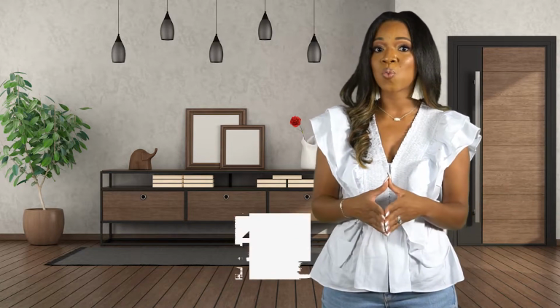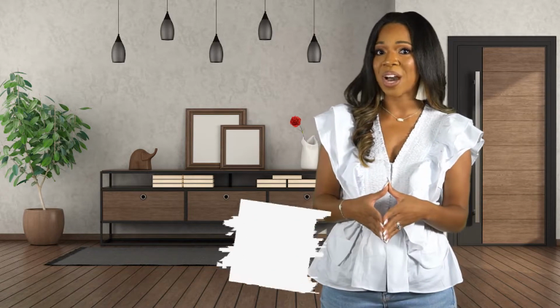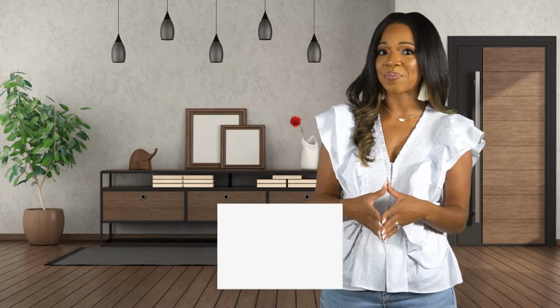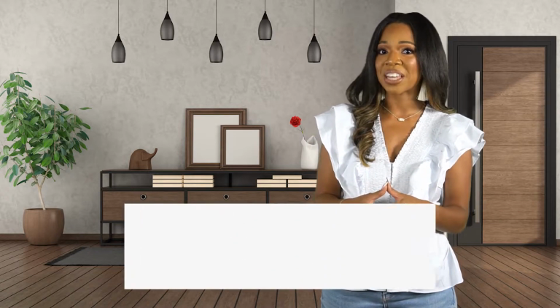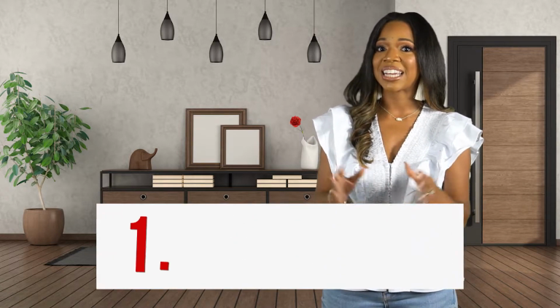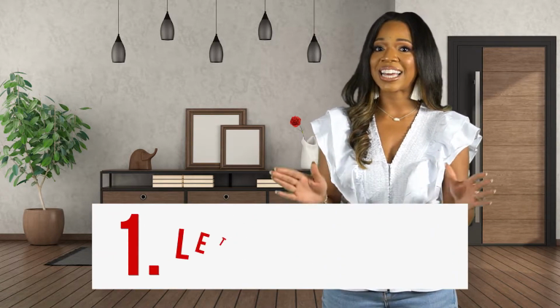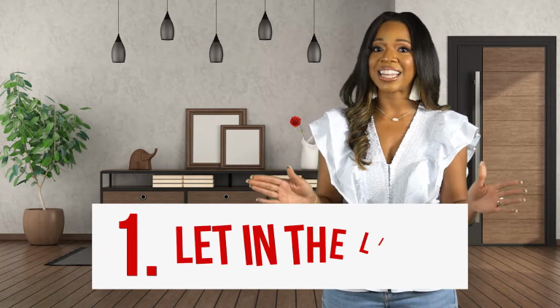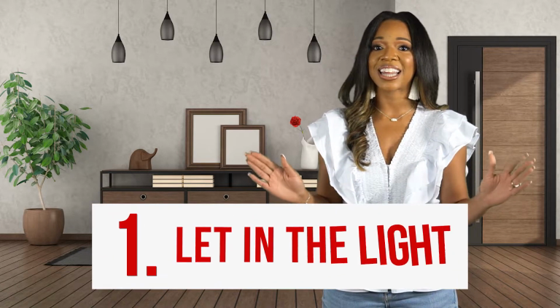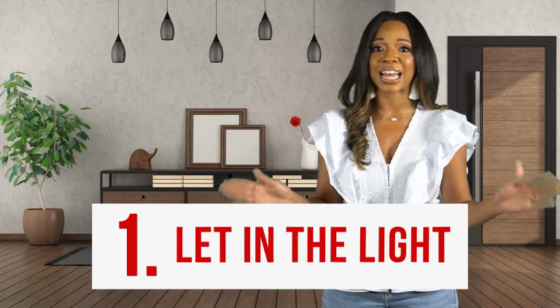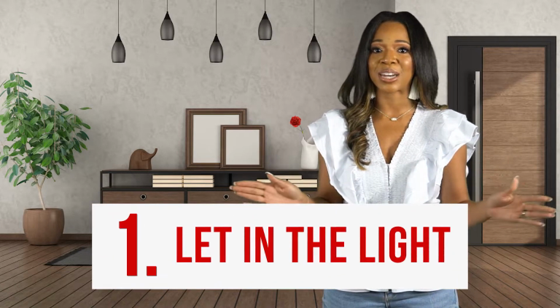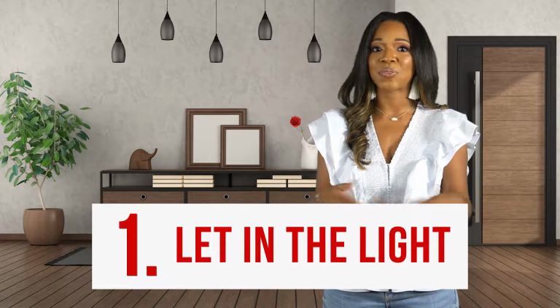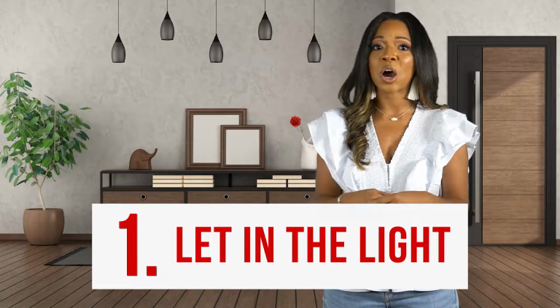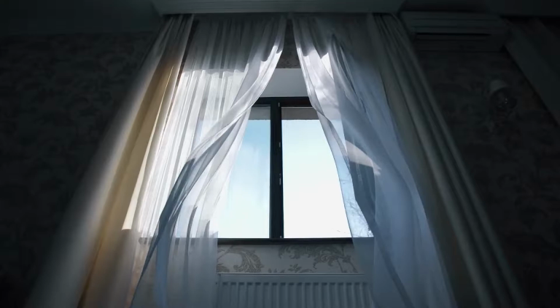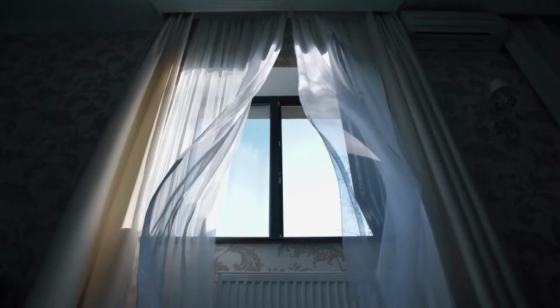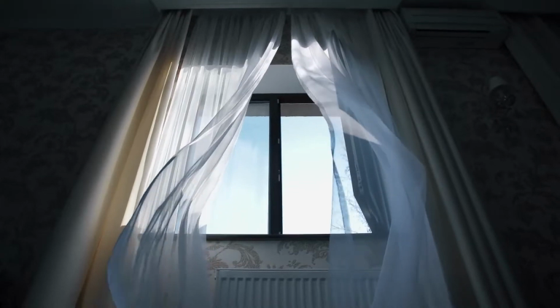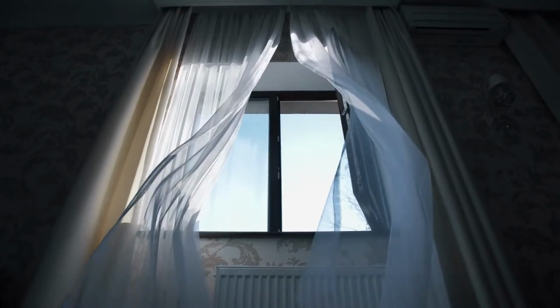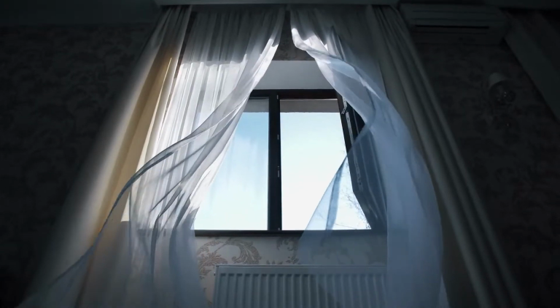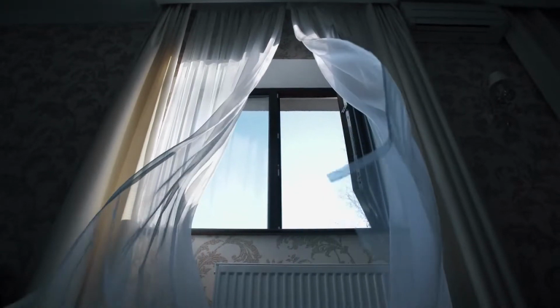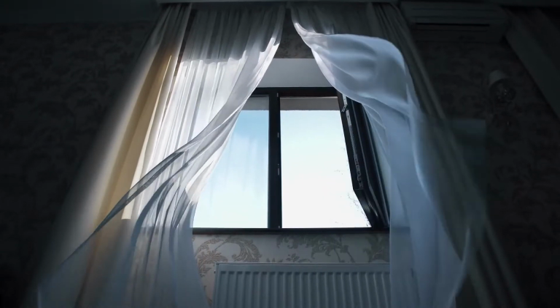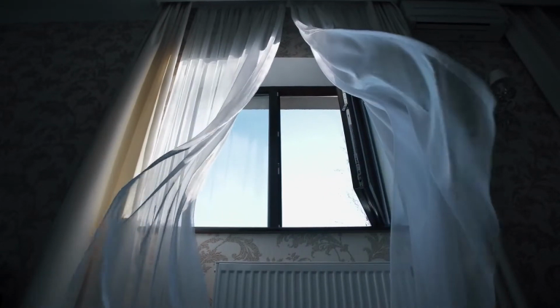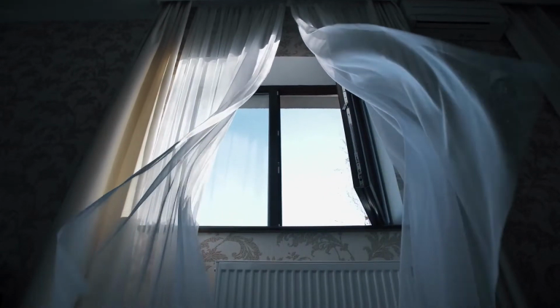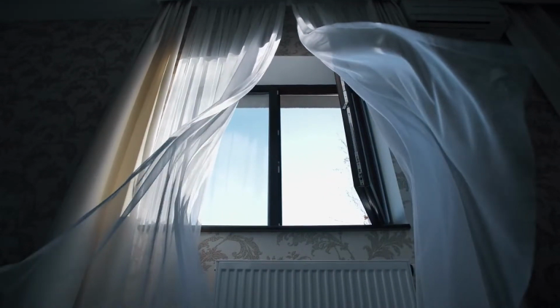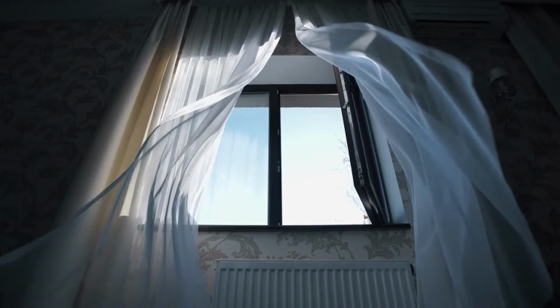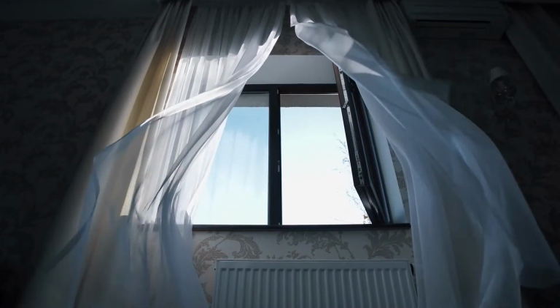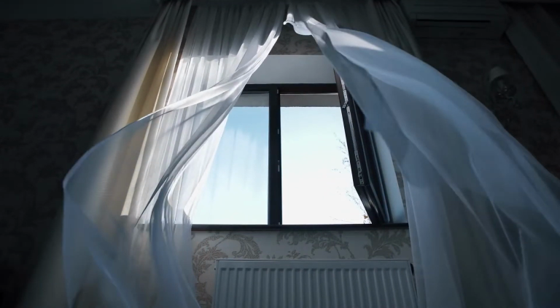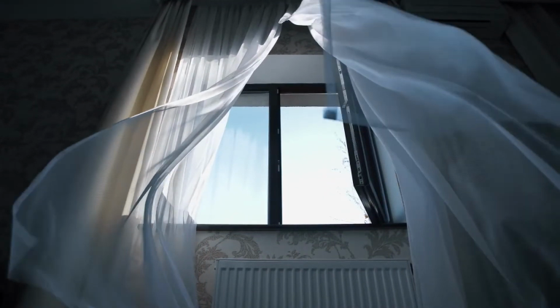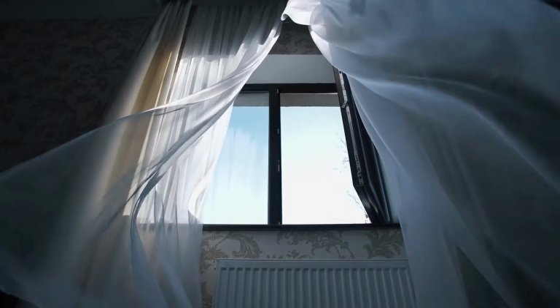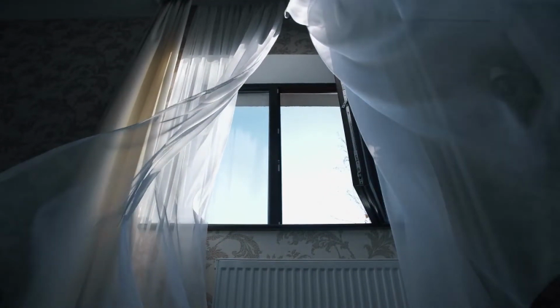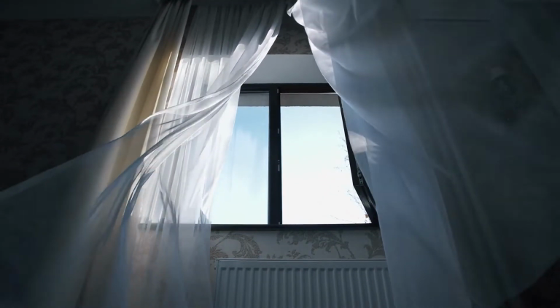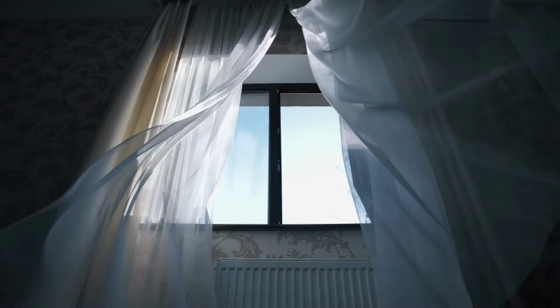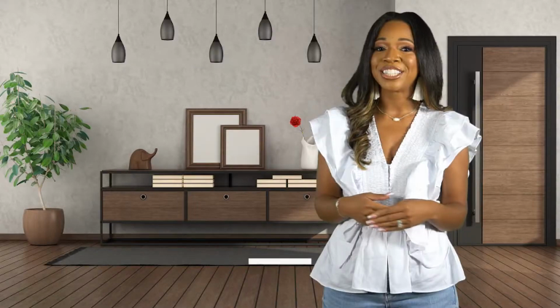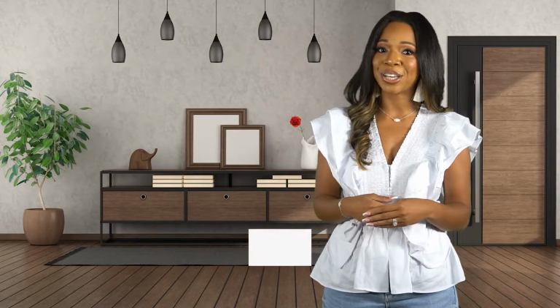Tip 1: Let in the light. Open curtains and pull up the shades to let in as much light as possible.